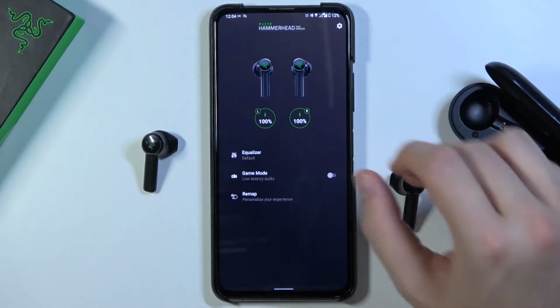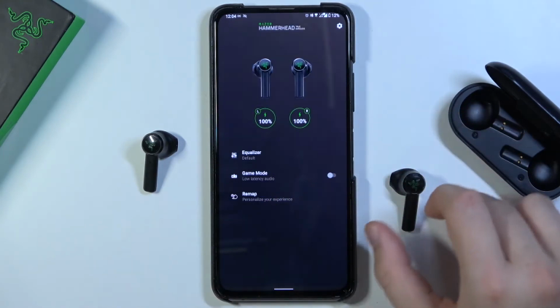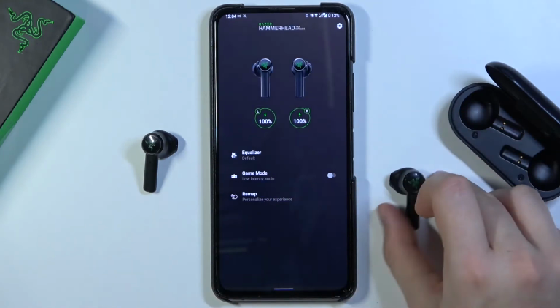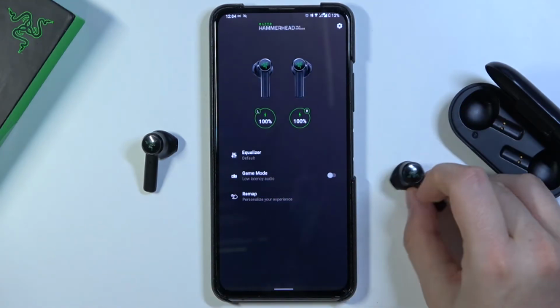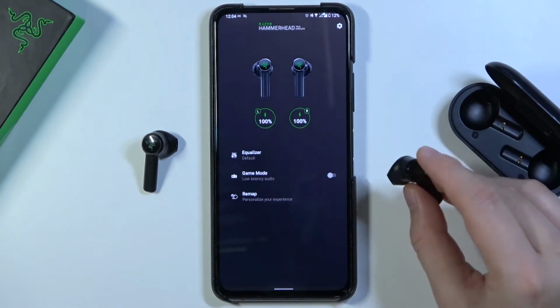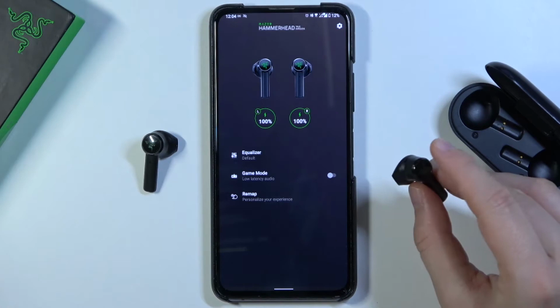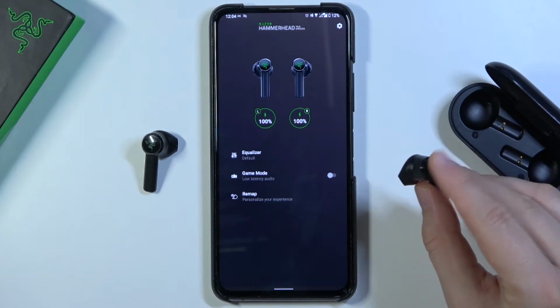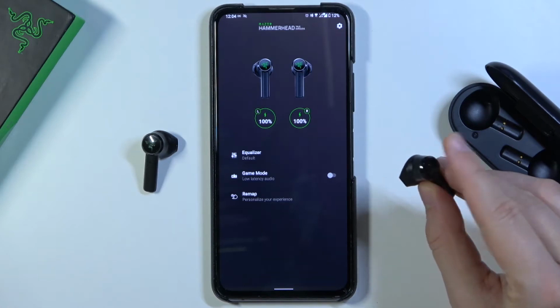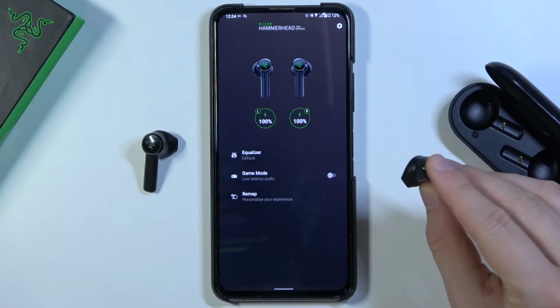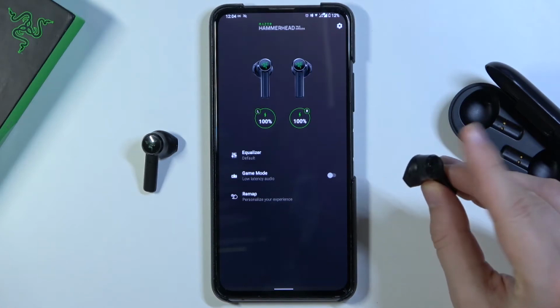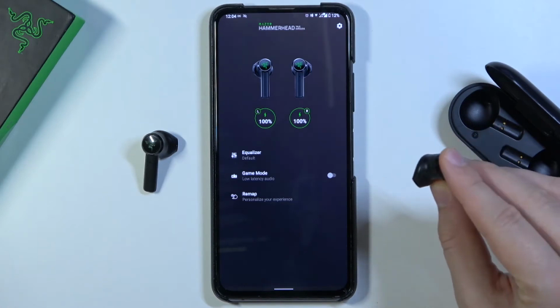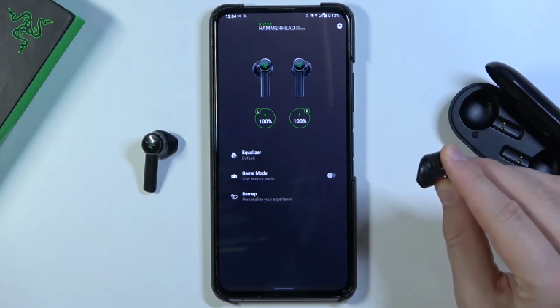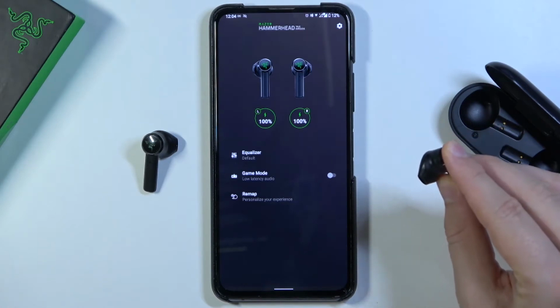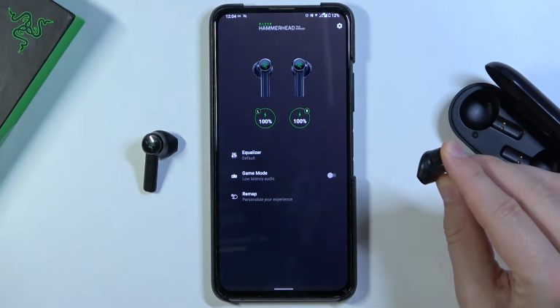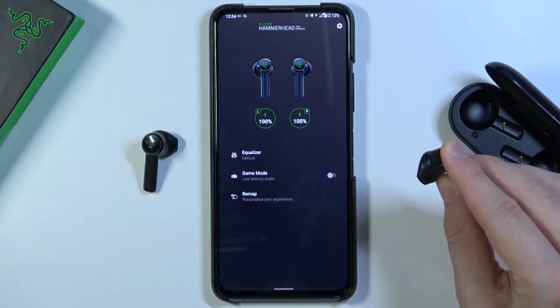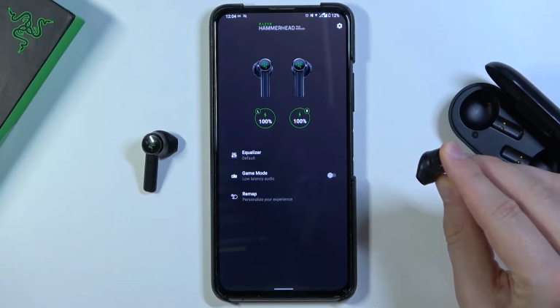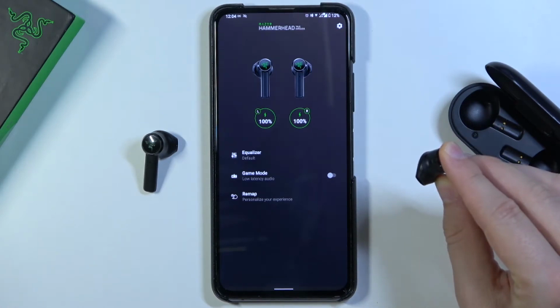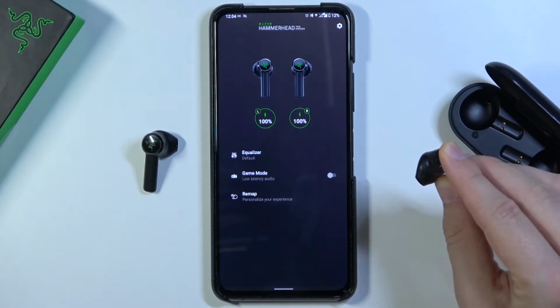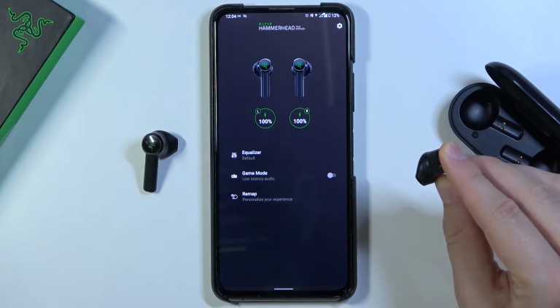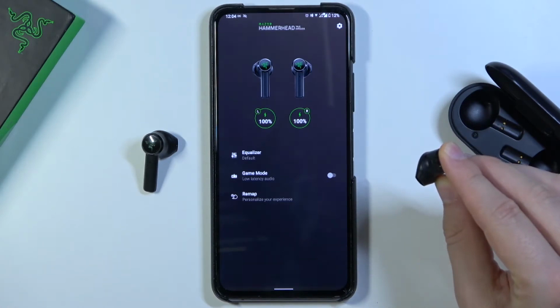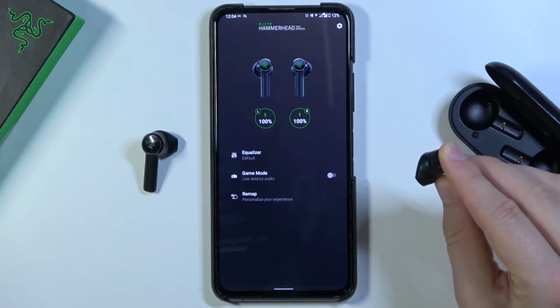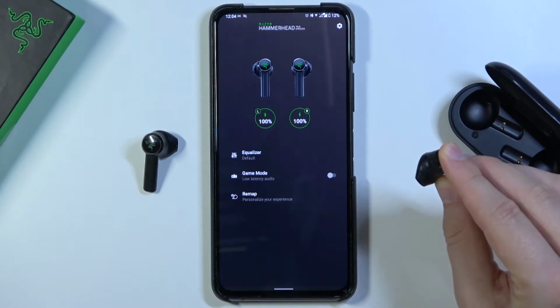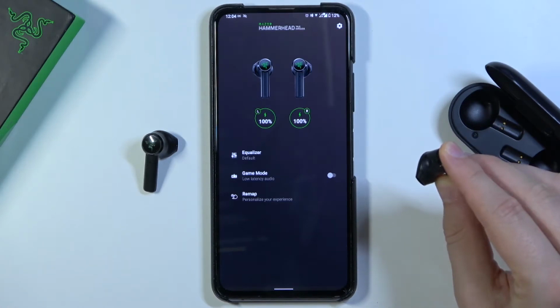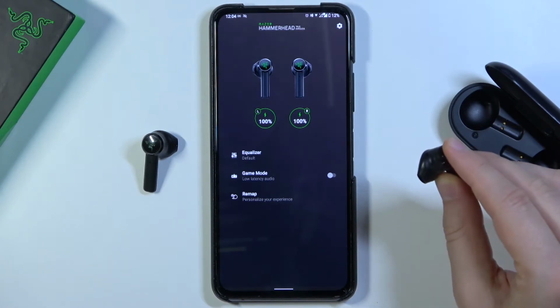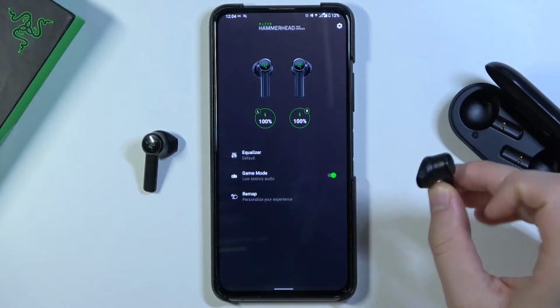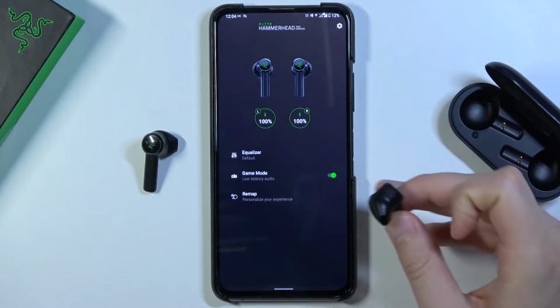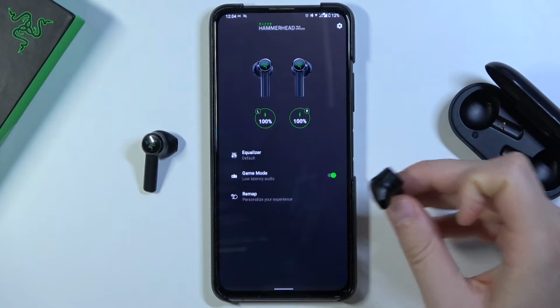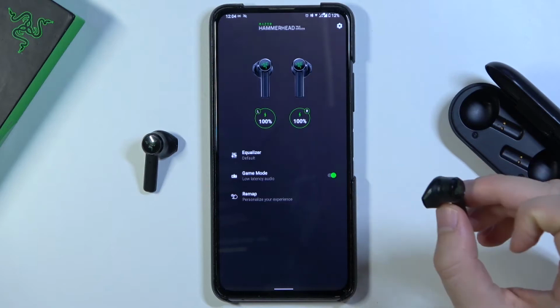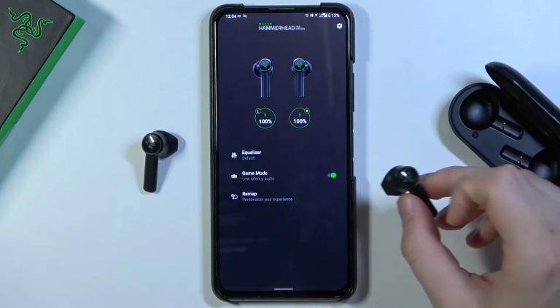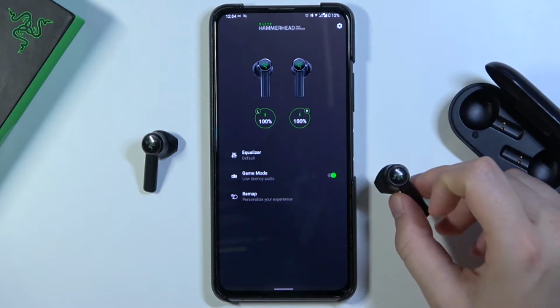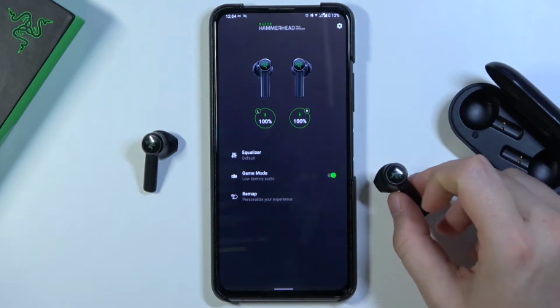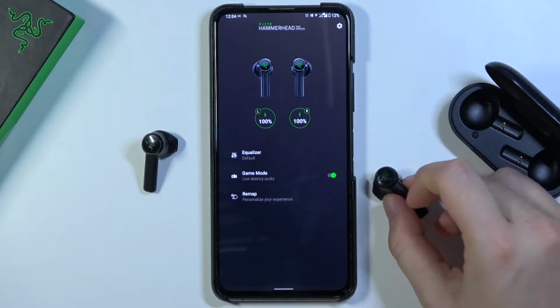Take a look — one, two, three. And as you can see, the gaming mode is turned on.